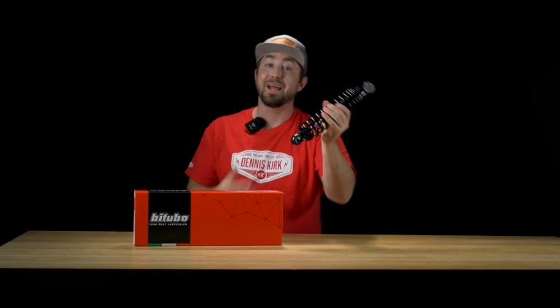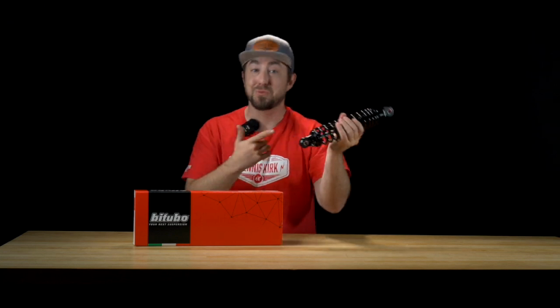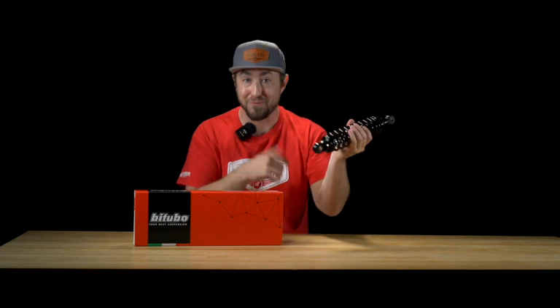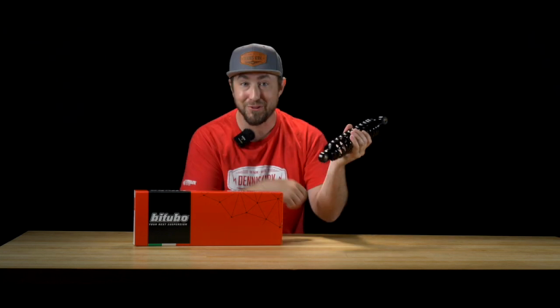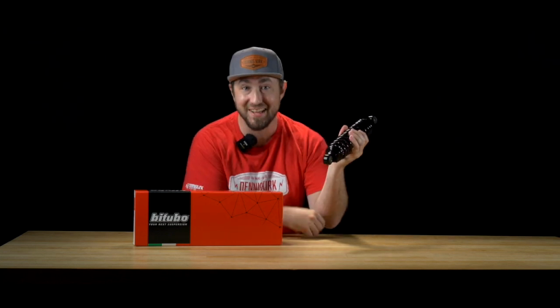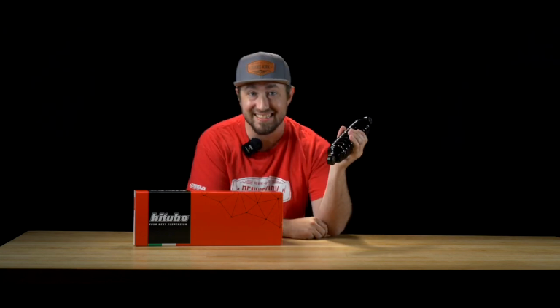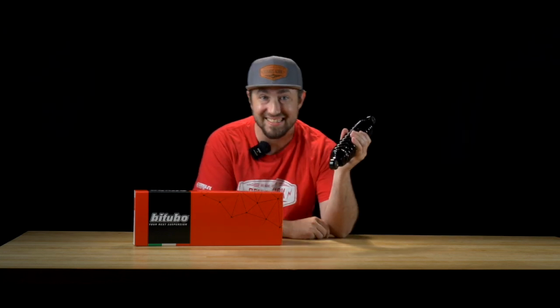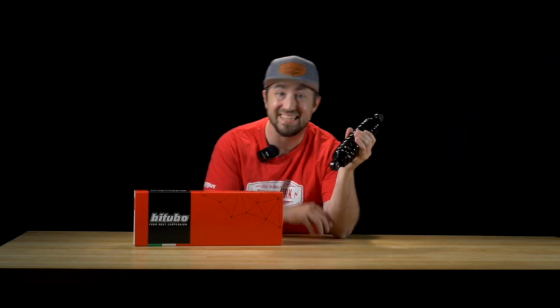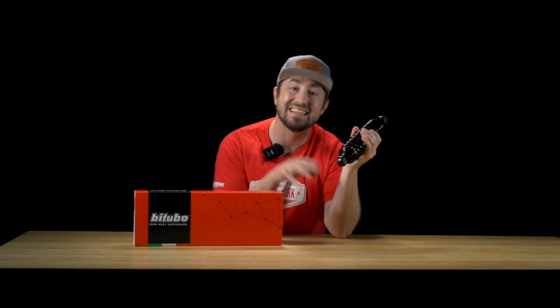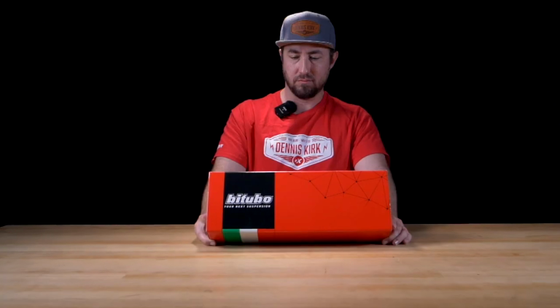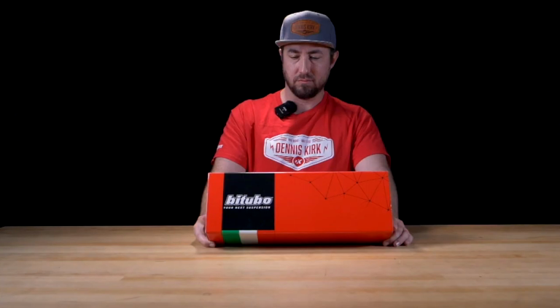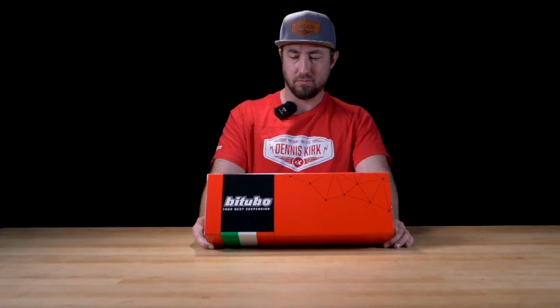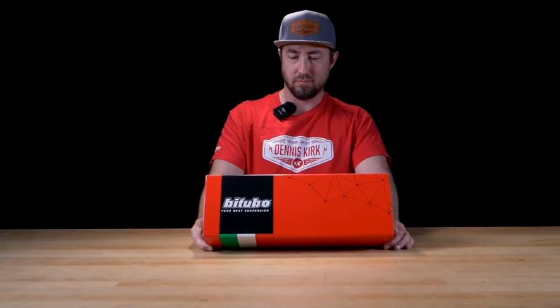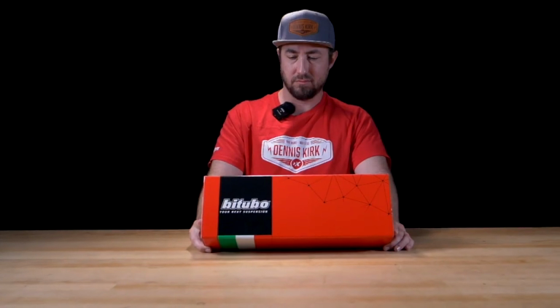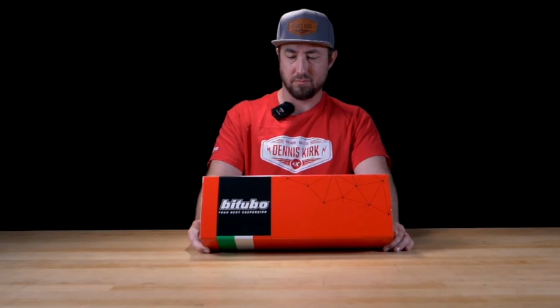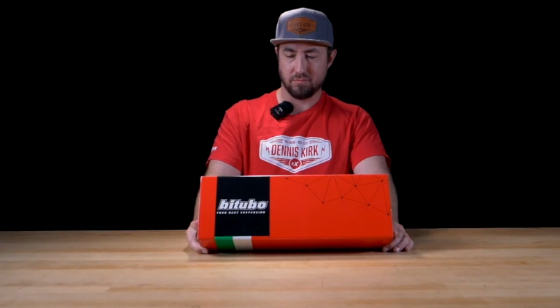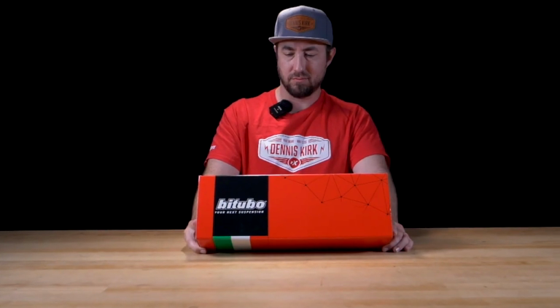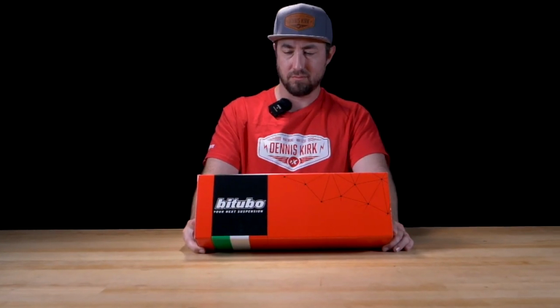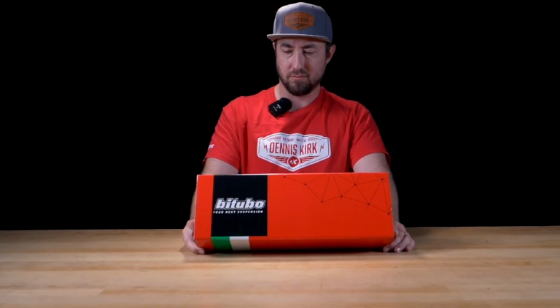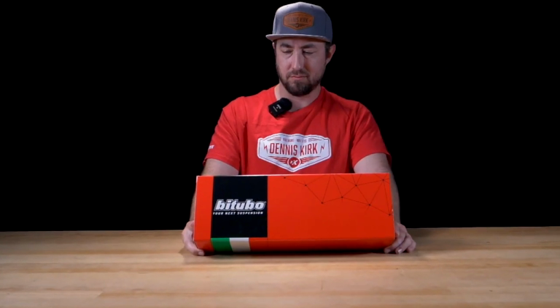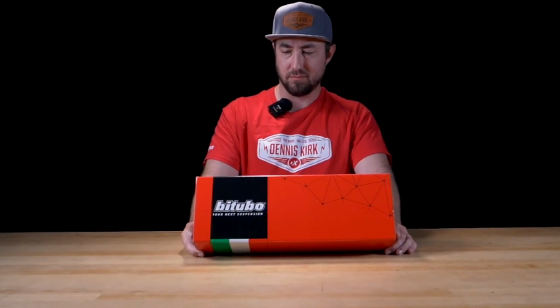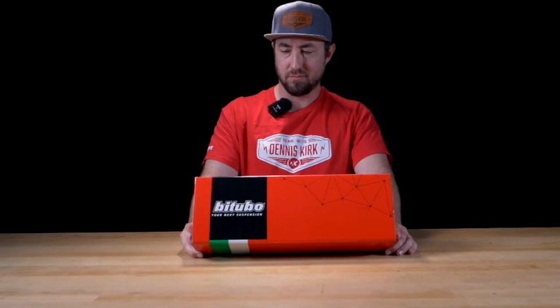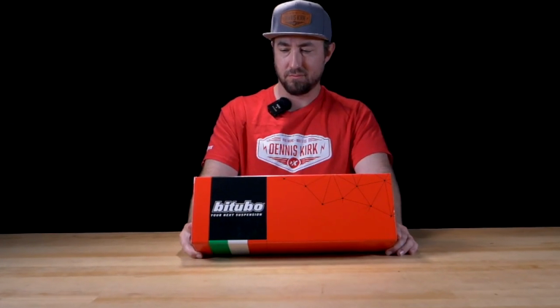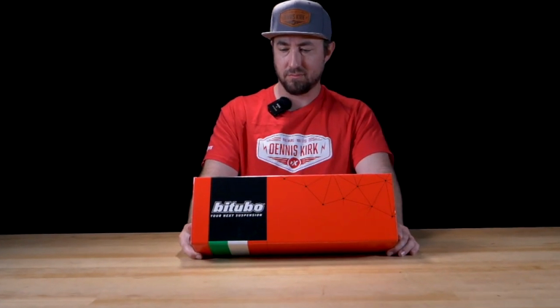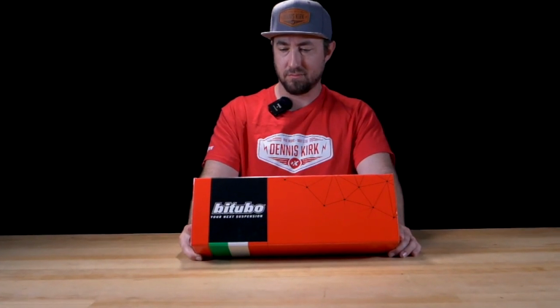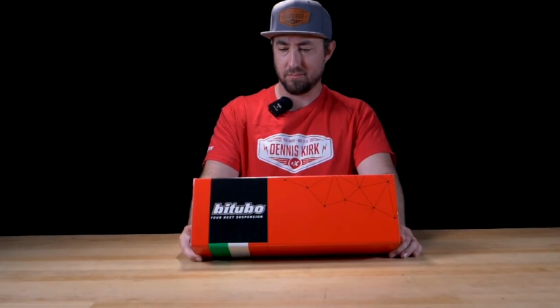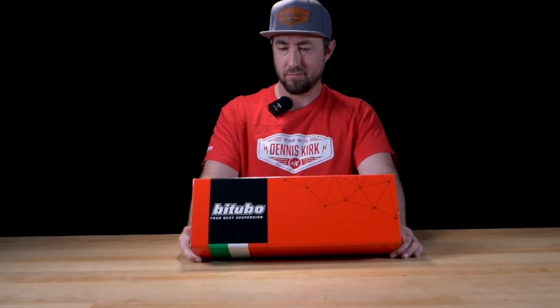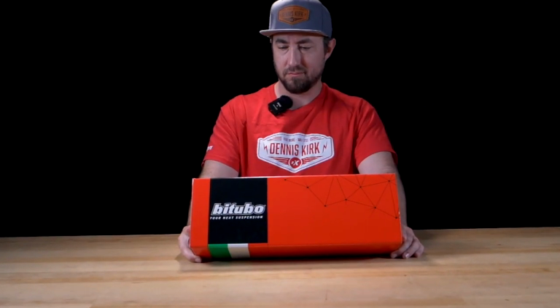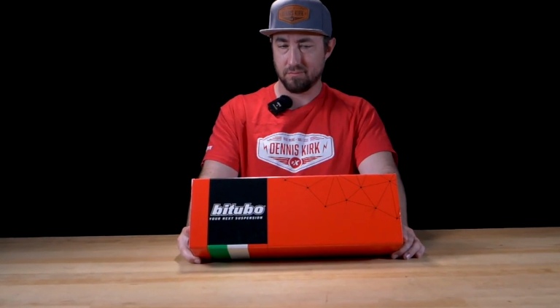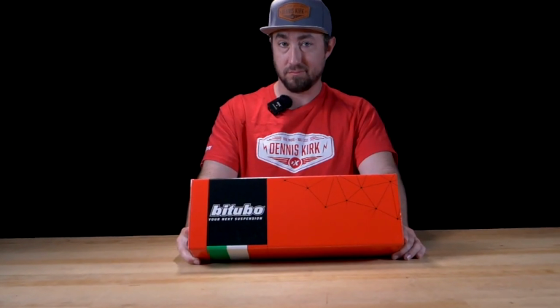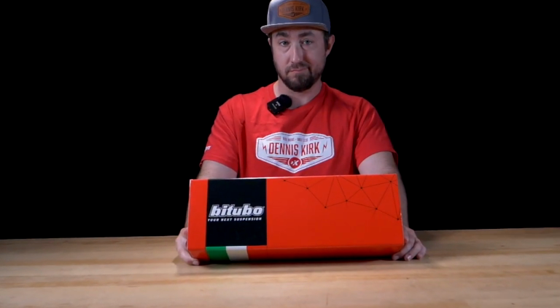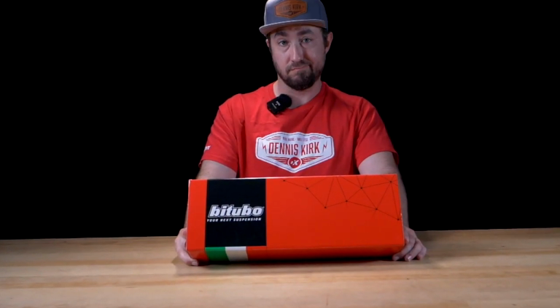Here's one for the classics. These are the 12-inch WME Series rear shocks from Bitubo.